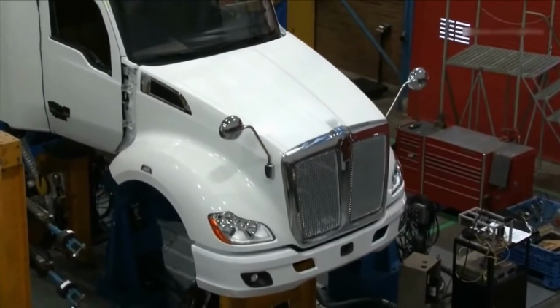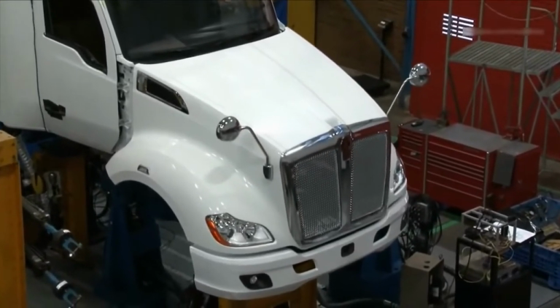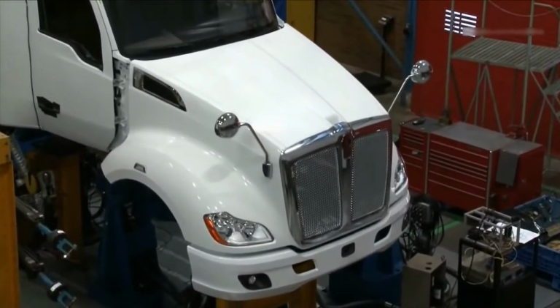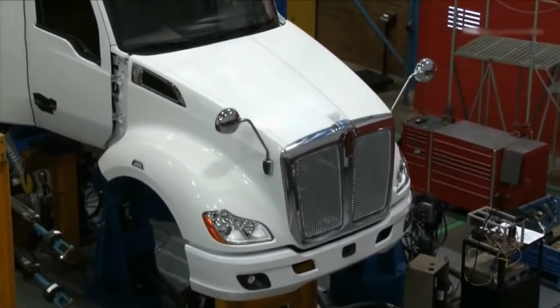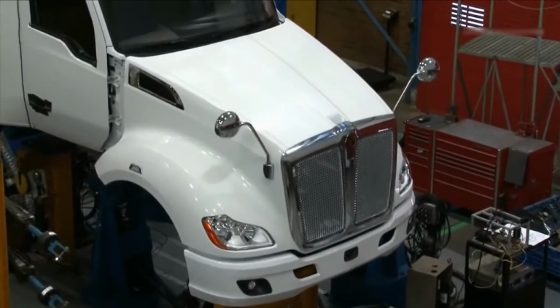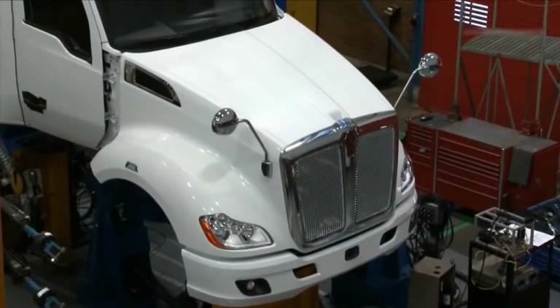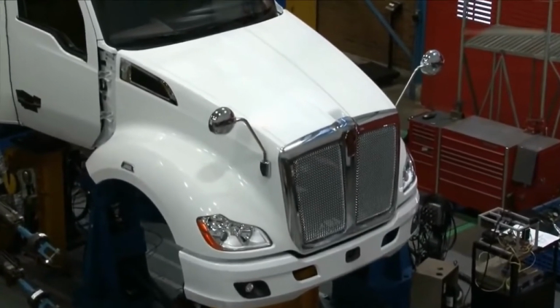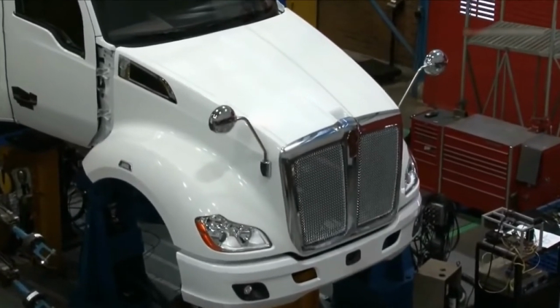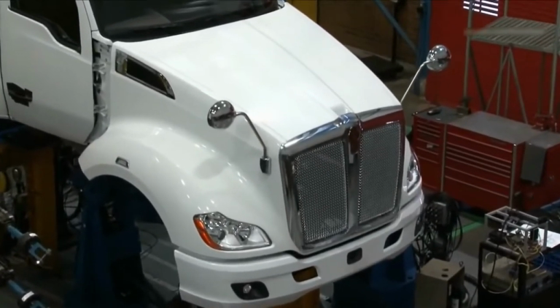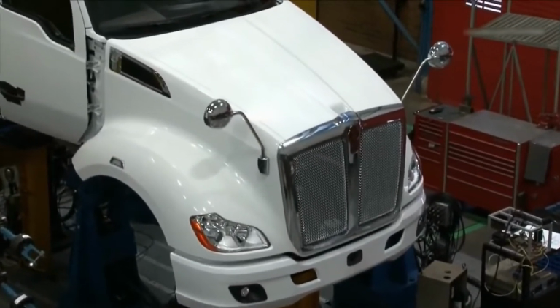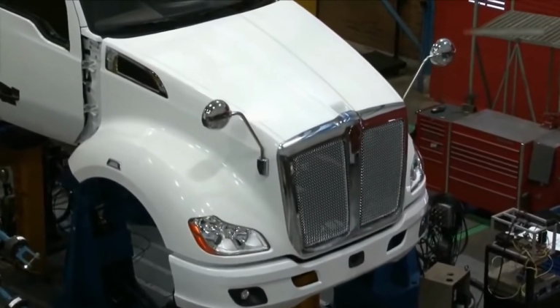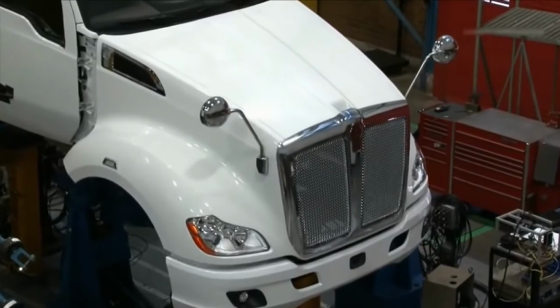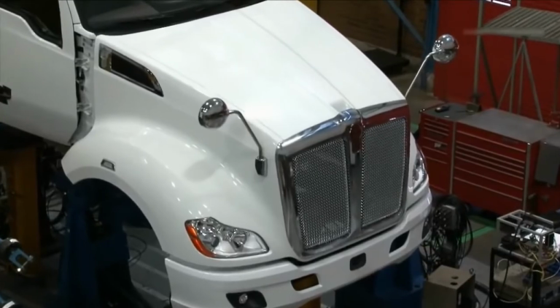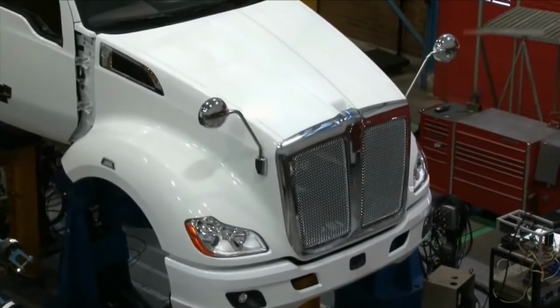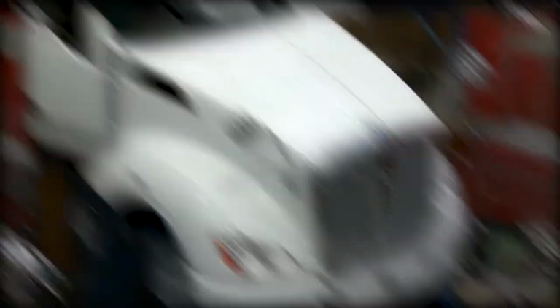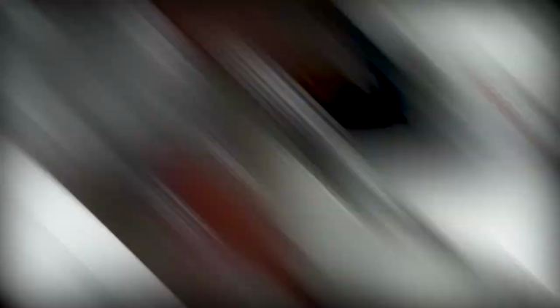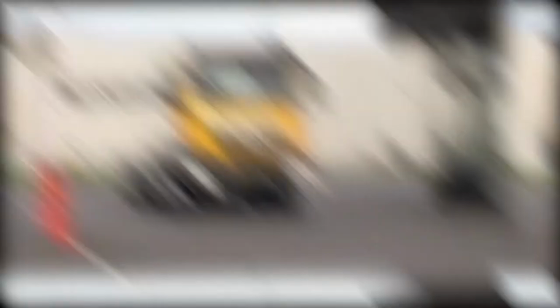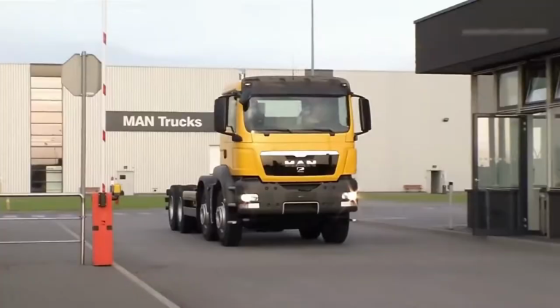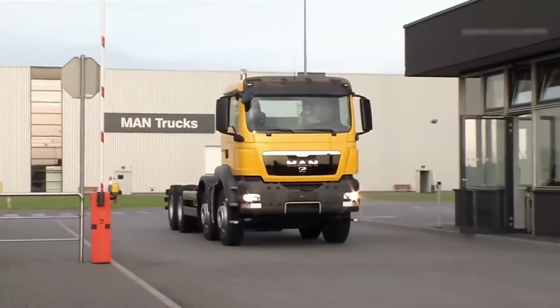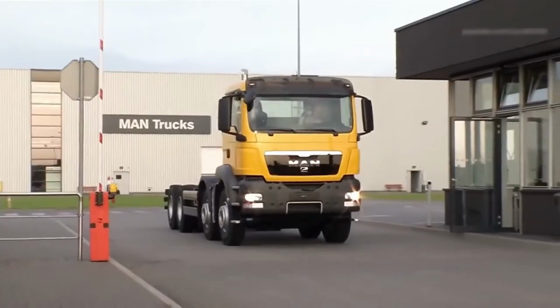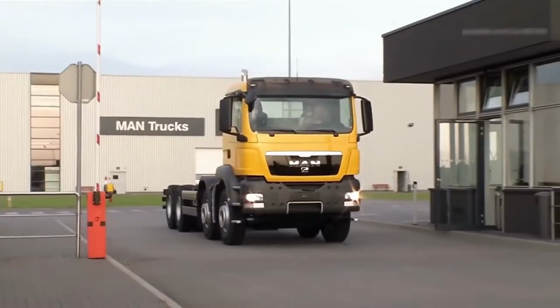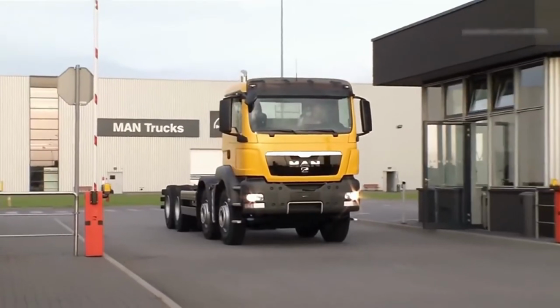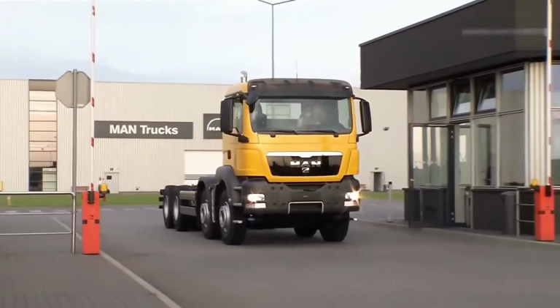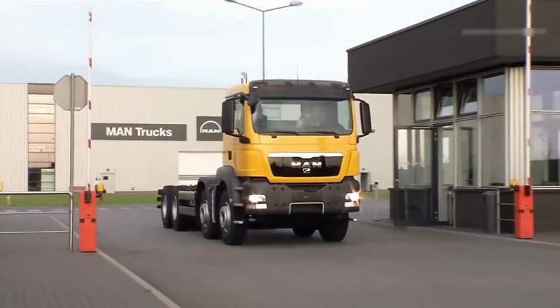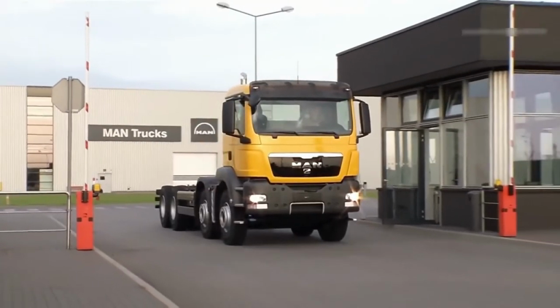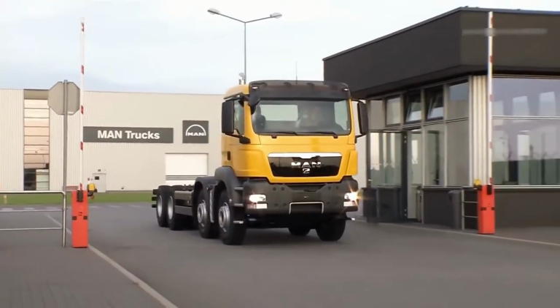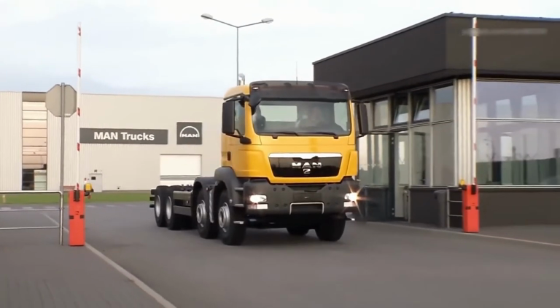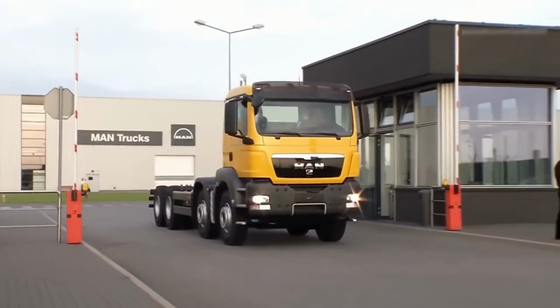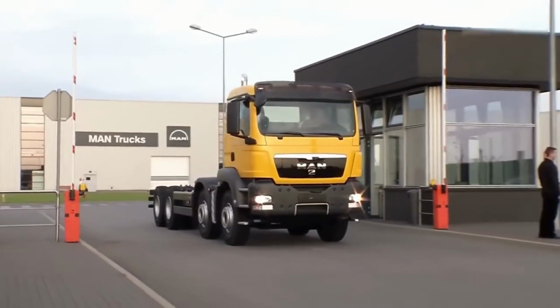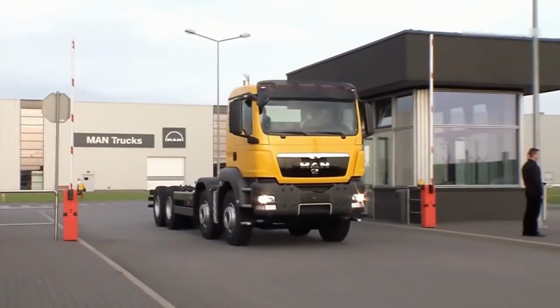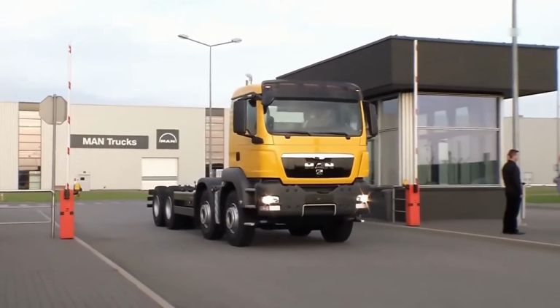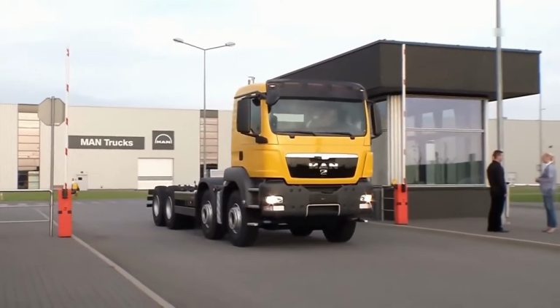Today we're going to show you the mechanics behind the manufacturing of semi trucks.